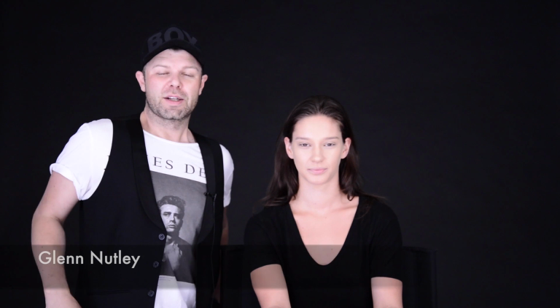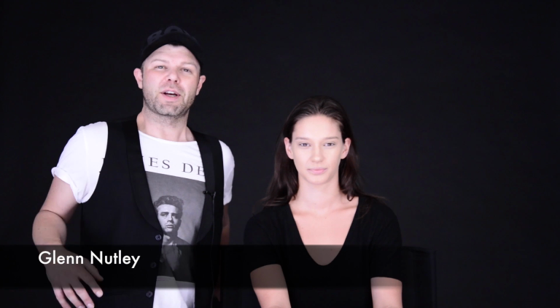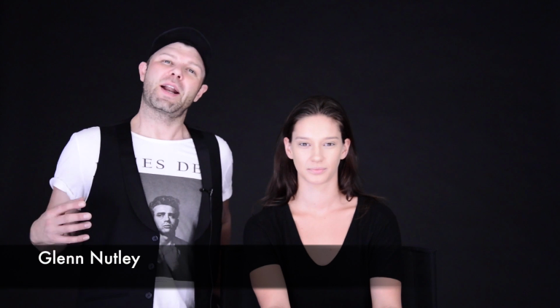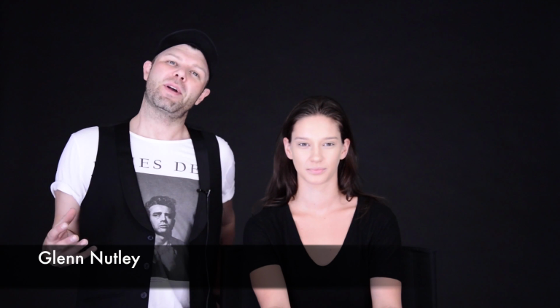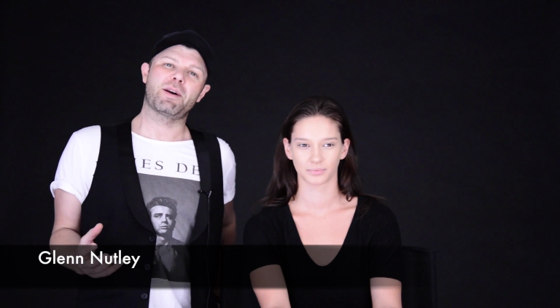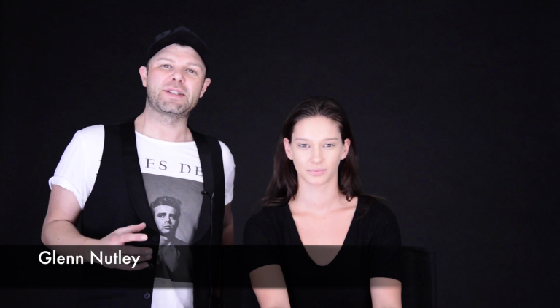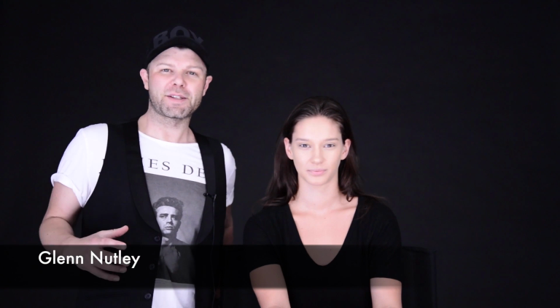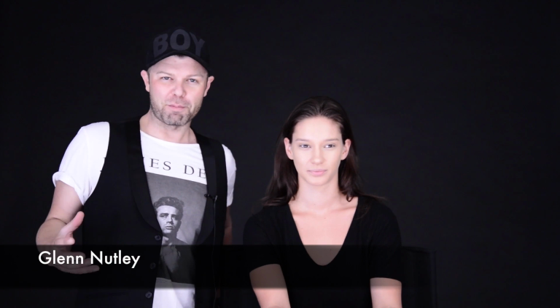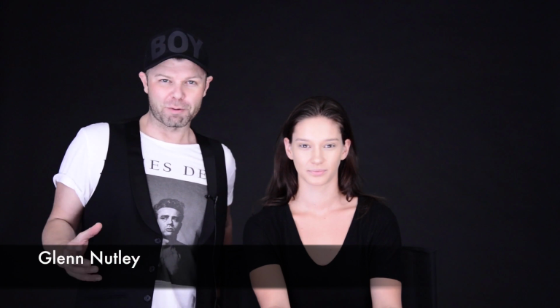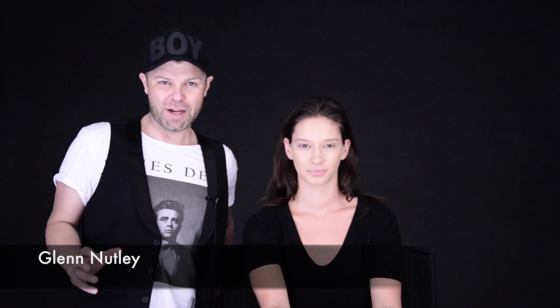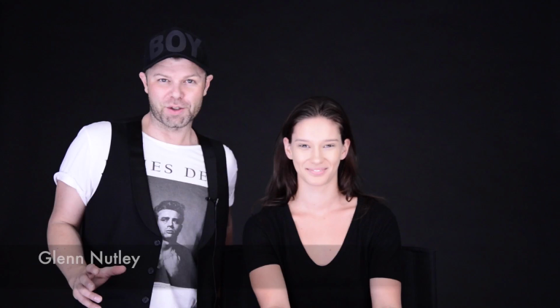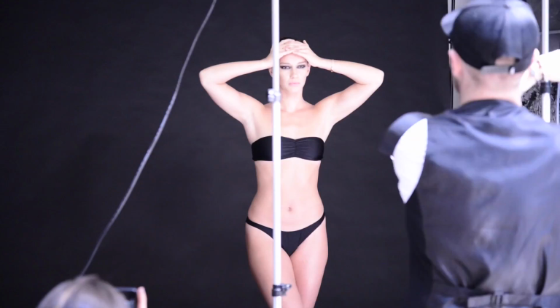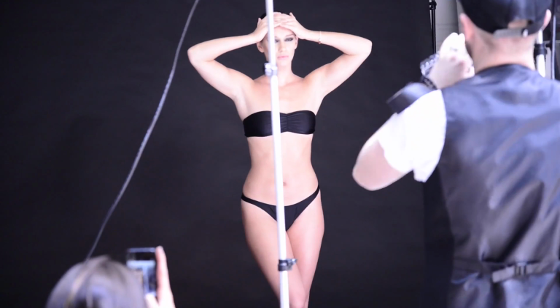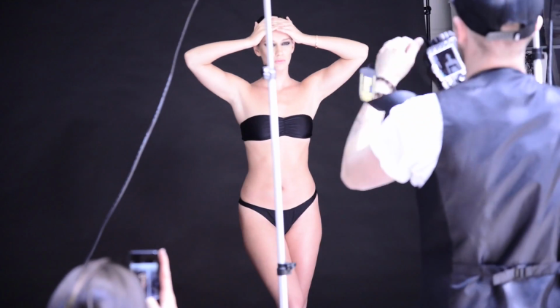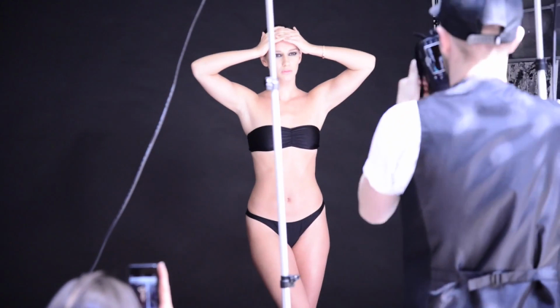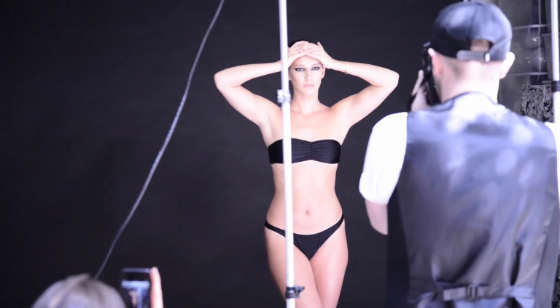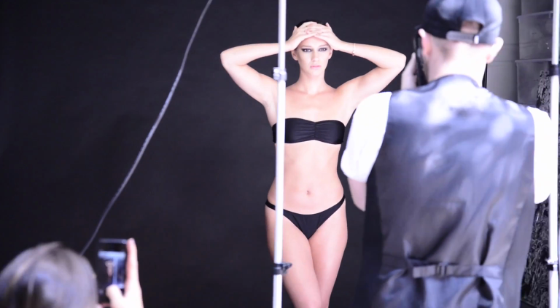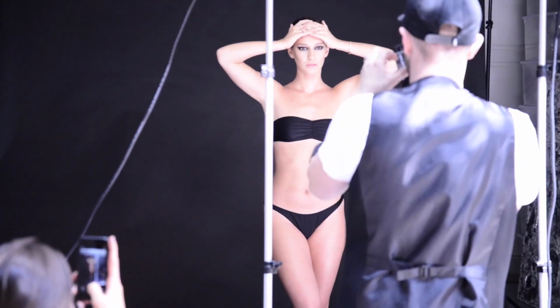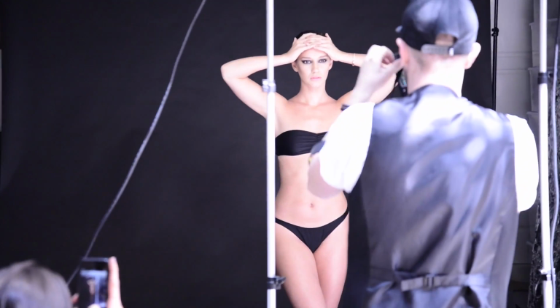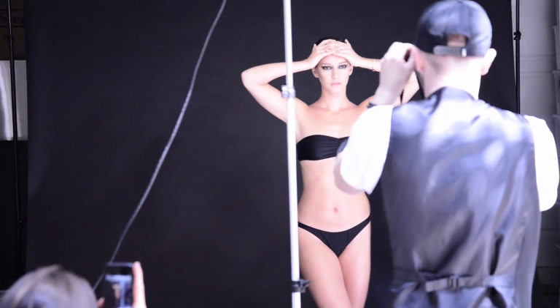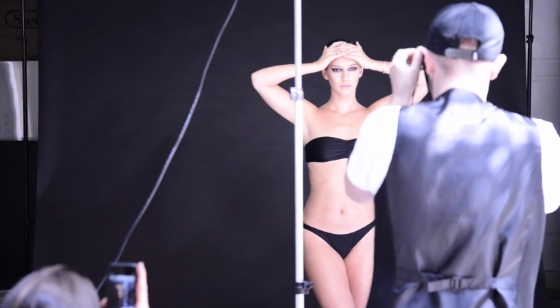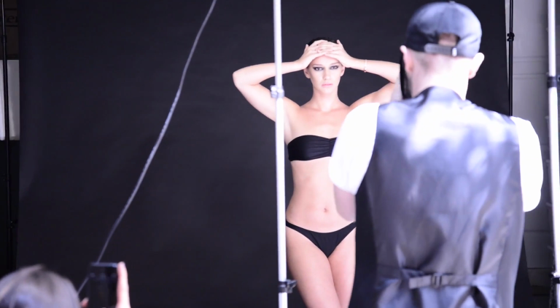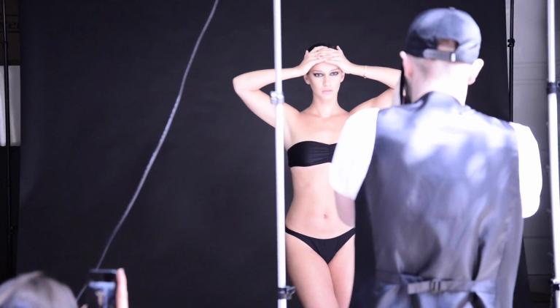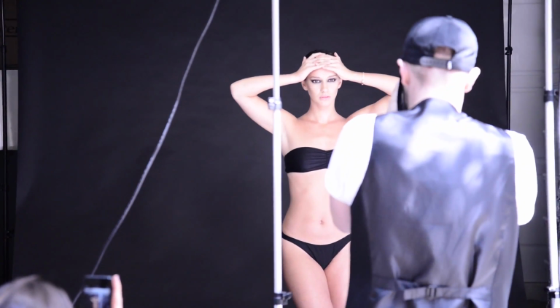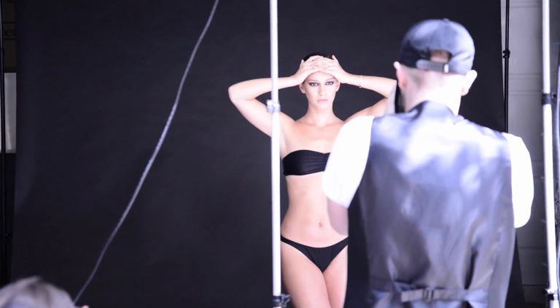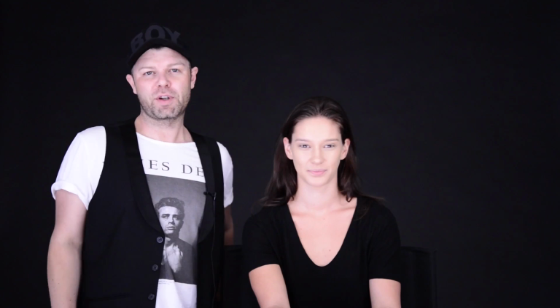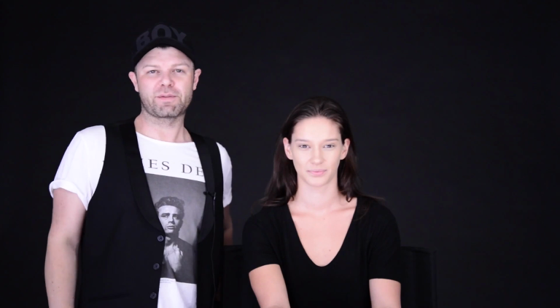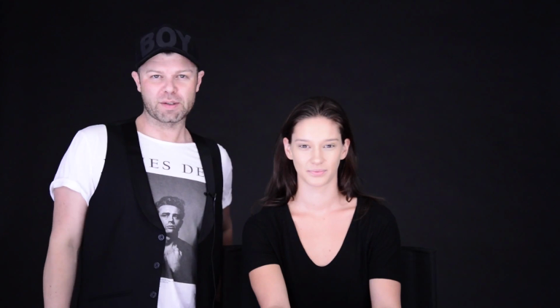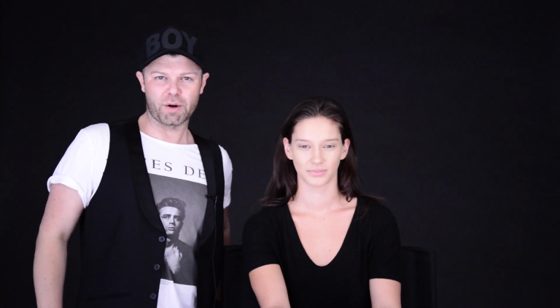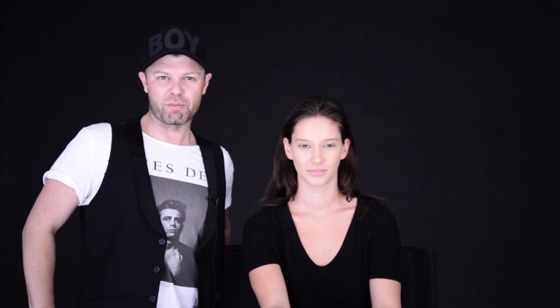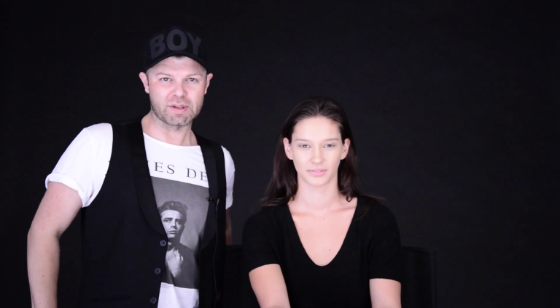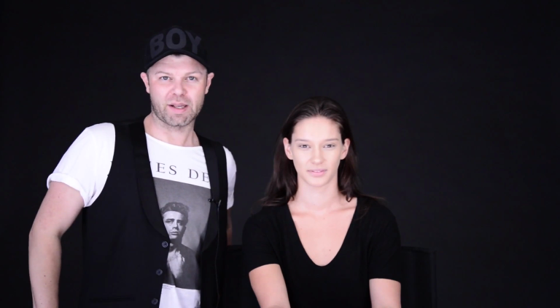Today we're here with dancer and model Renee Stewart, and we're doing a beautiful smokey eye technique and a photo shoot that's focusing on her bronze skin.